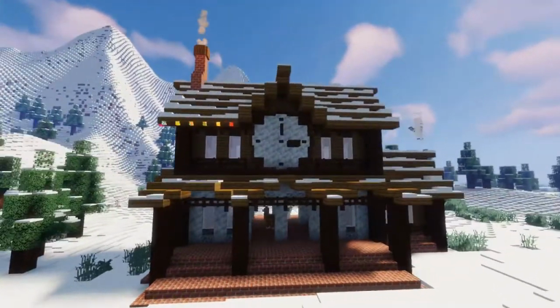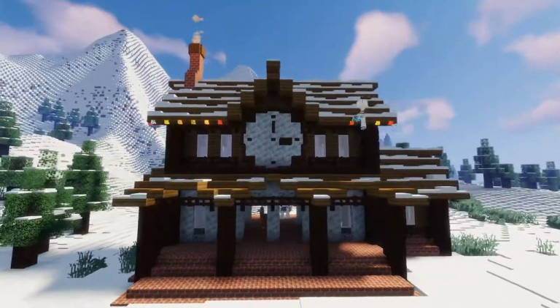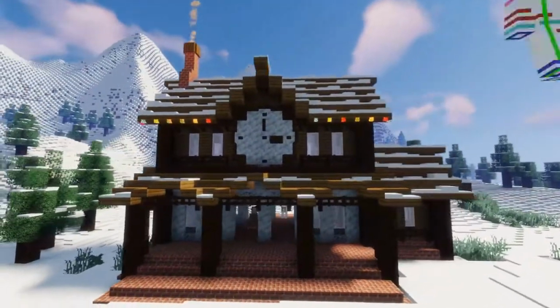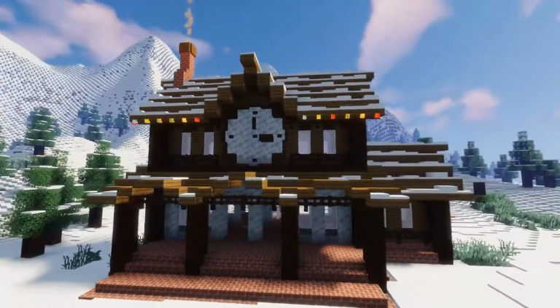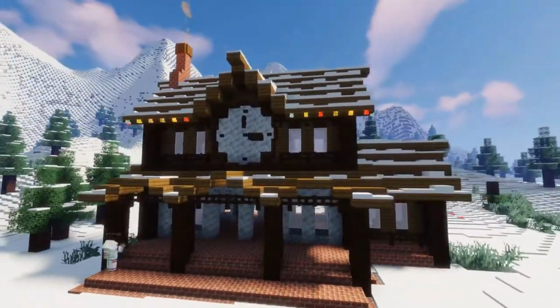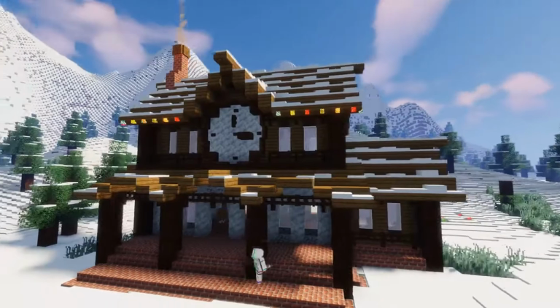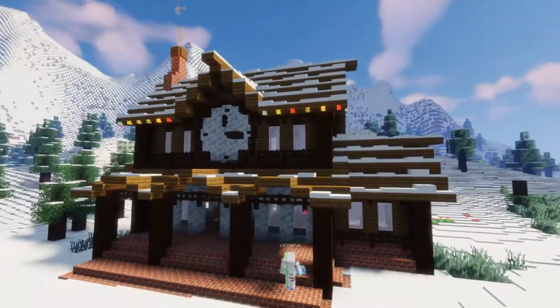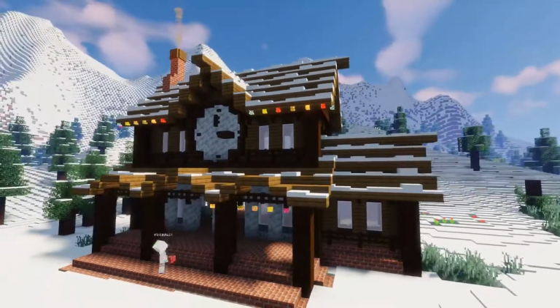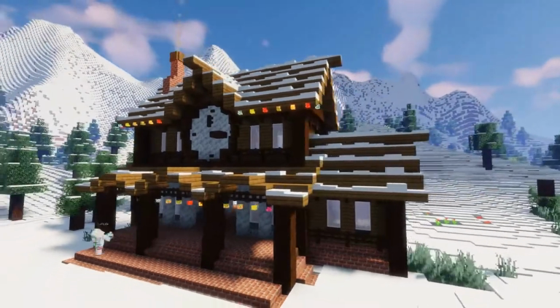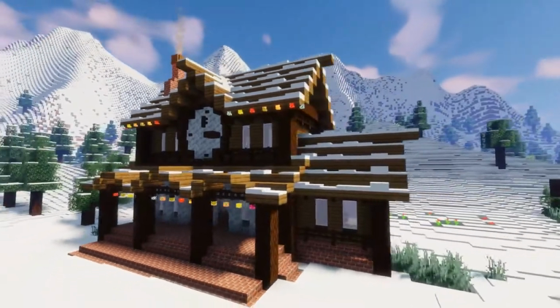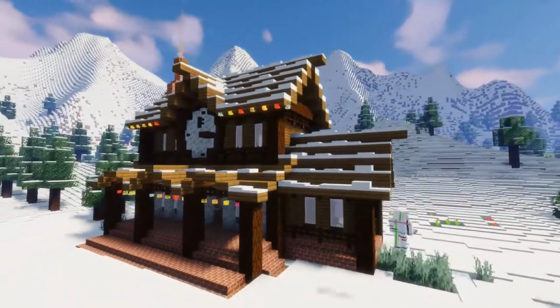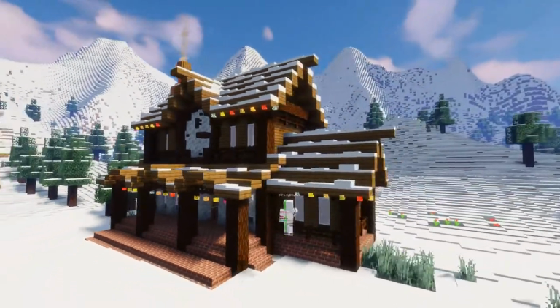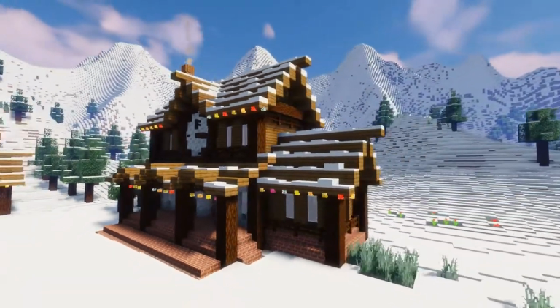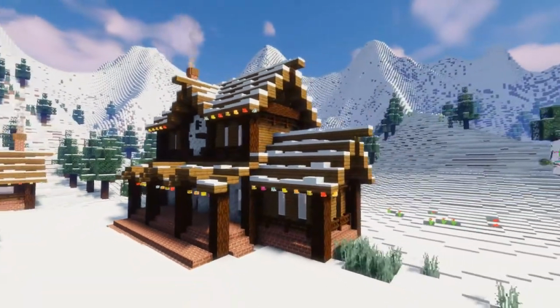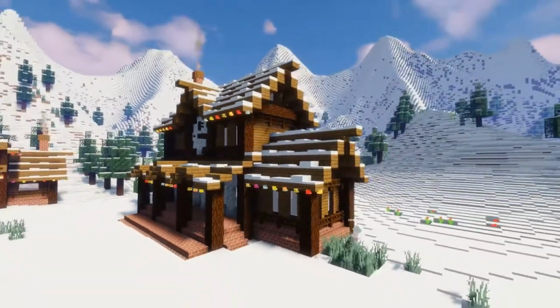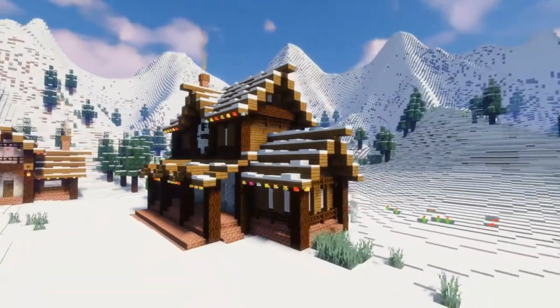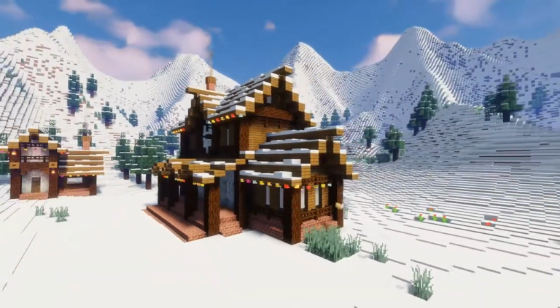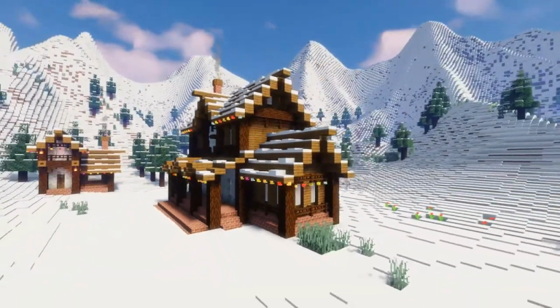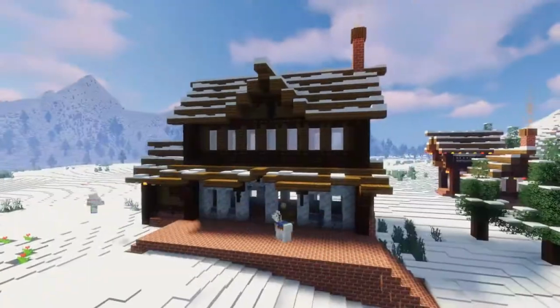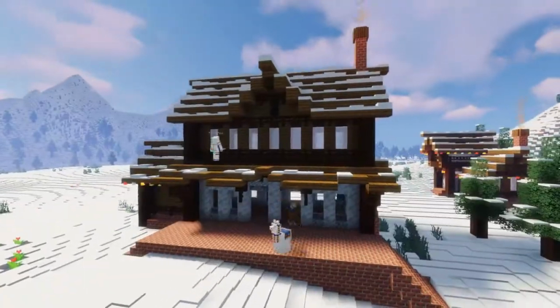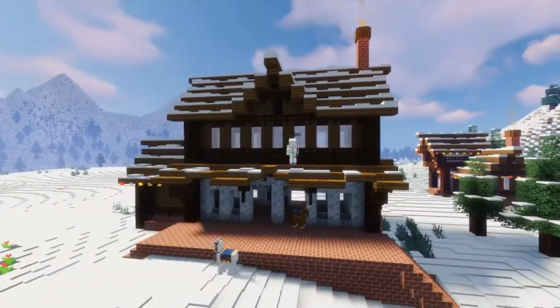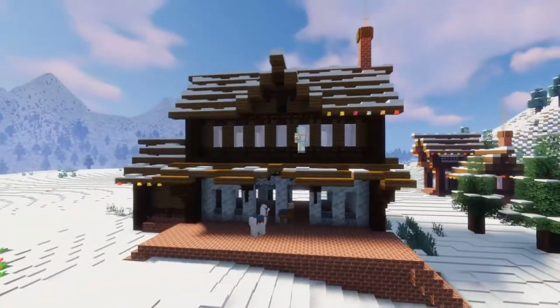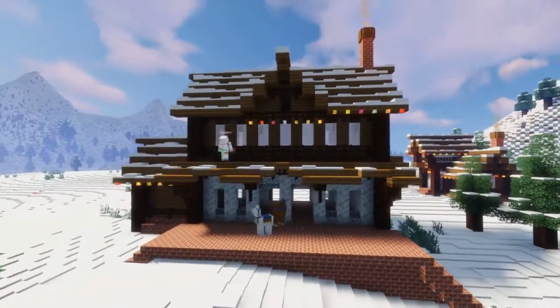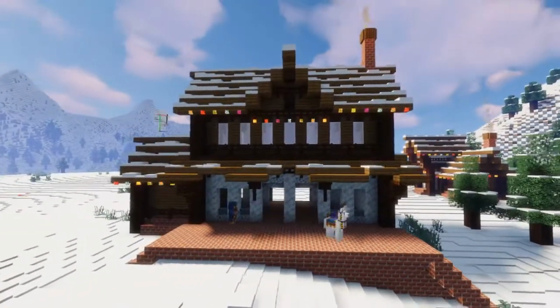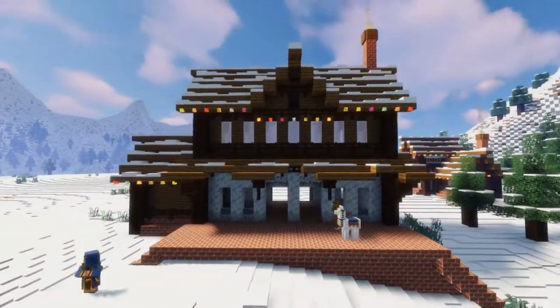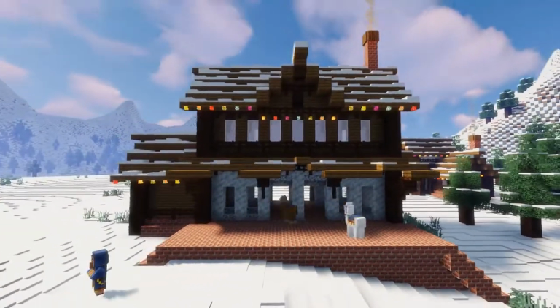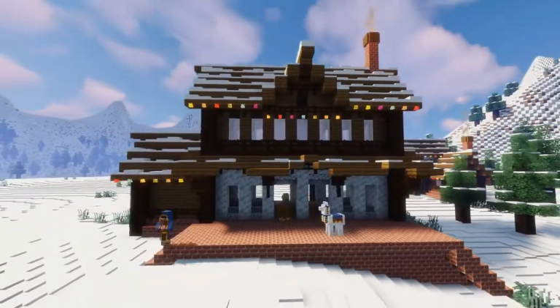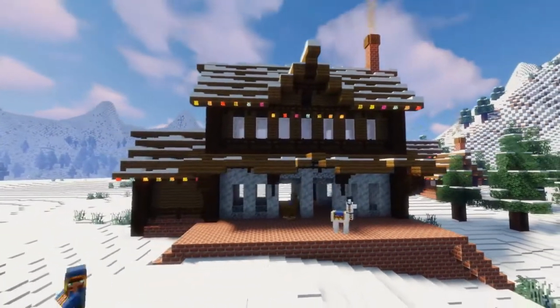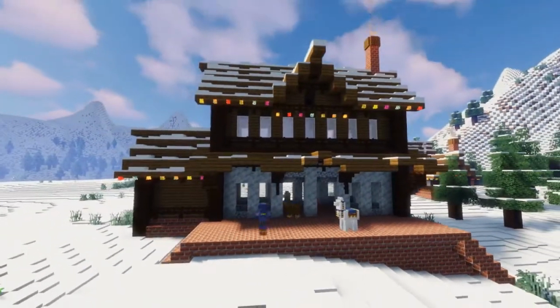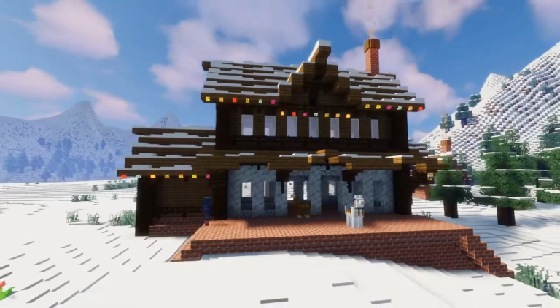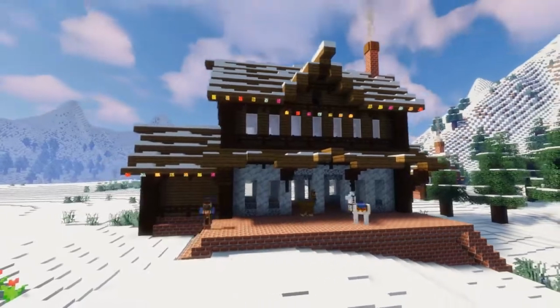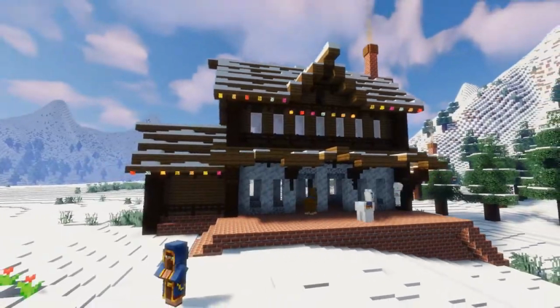I also covered all the roofs completely in snow to fit the aesthetic of the landscape, and finally added a bunch of colorful Christmas lights all over the building, which I think looked so cute.